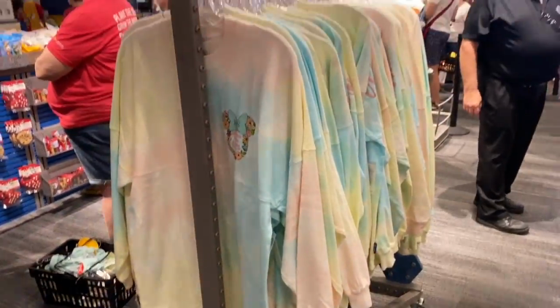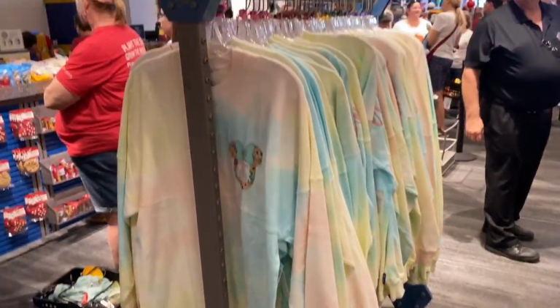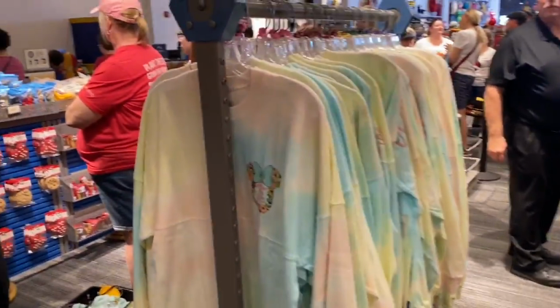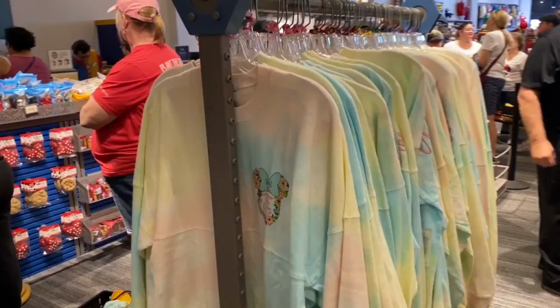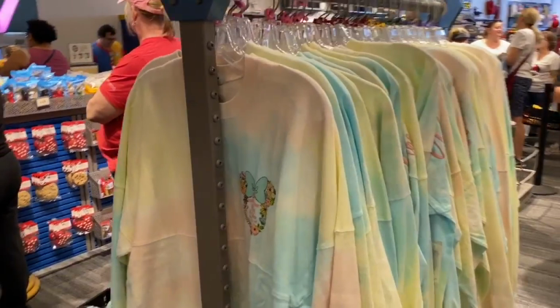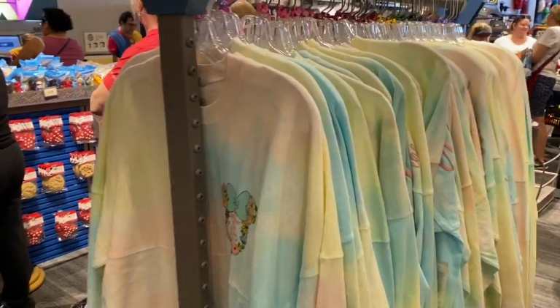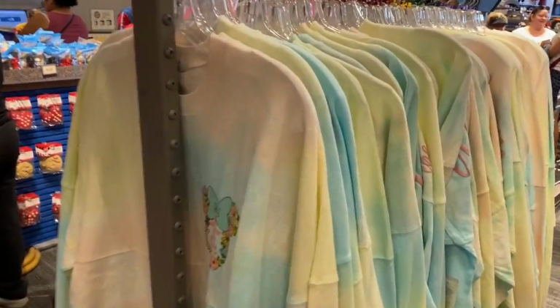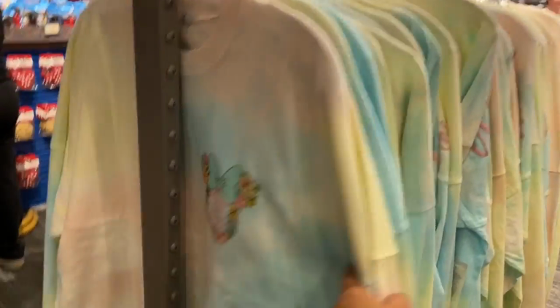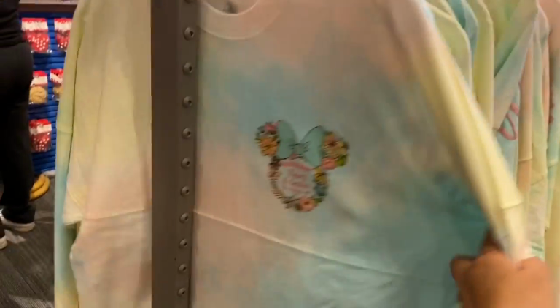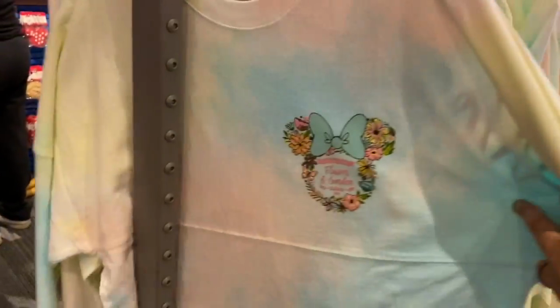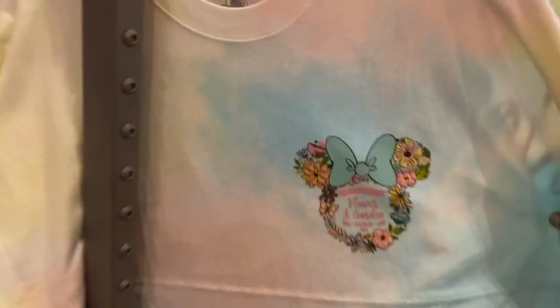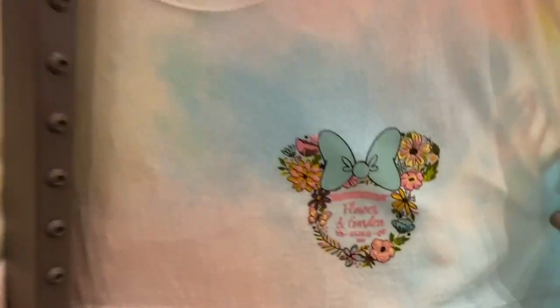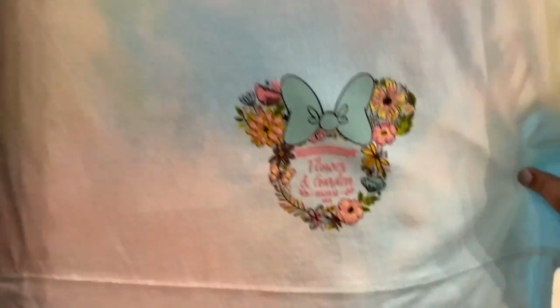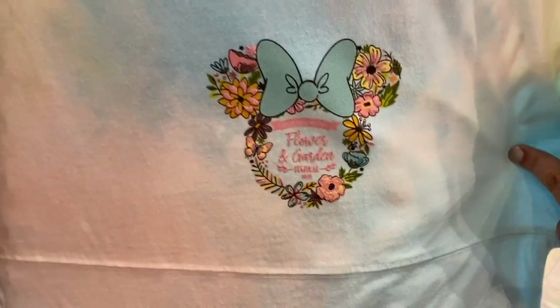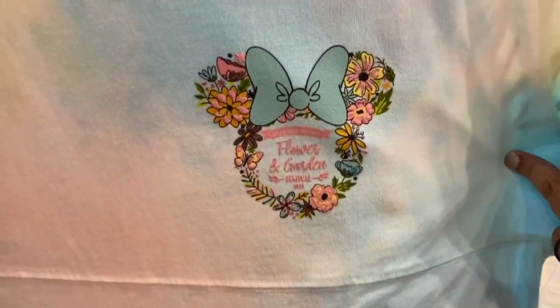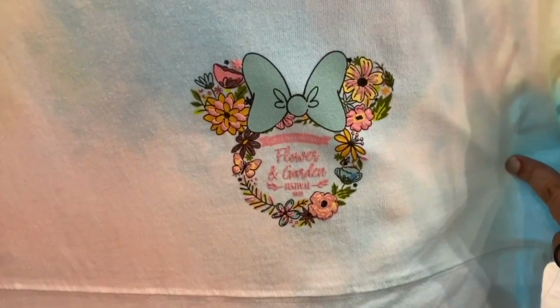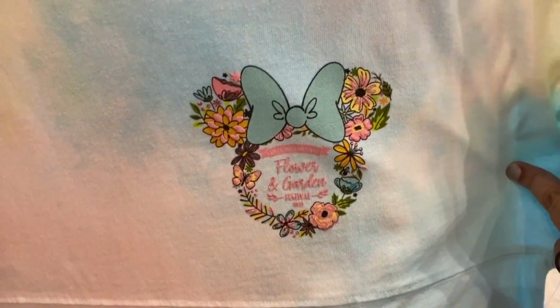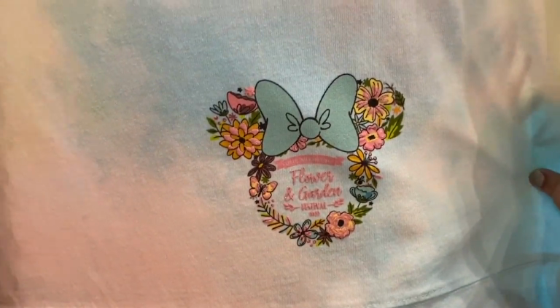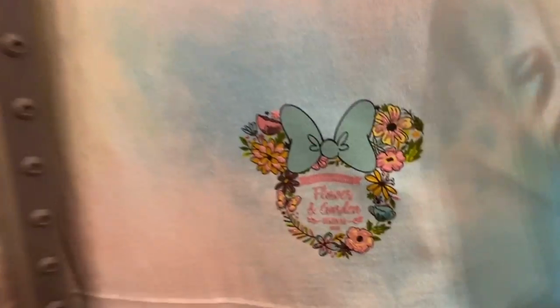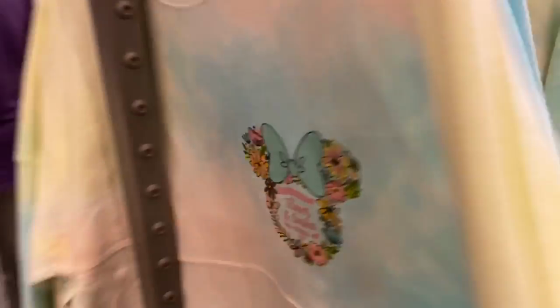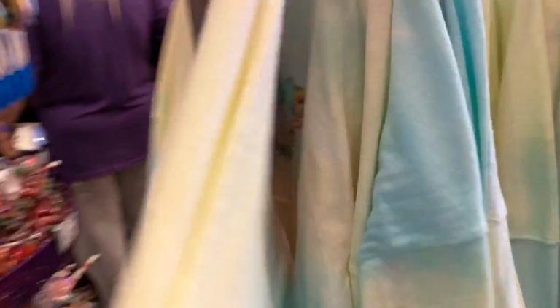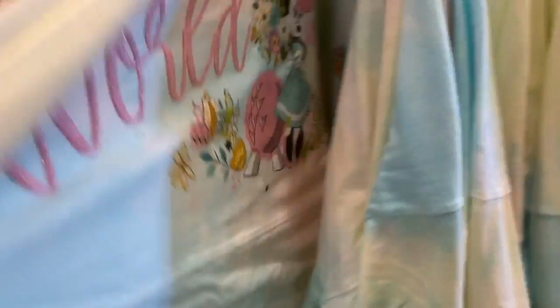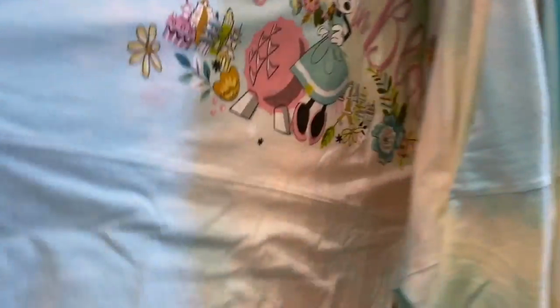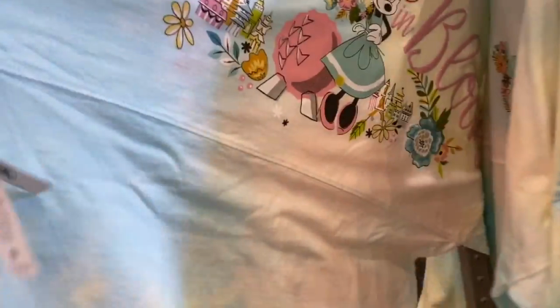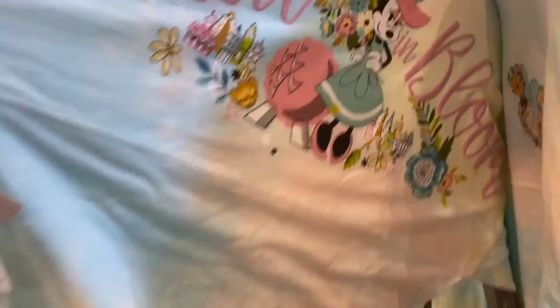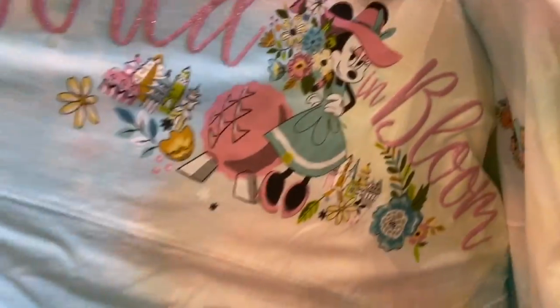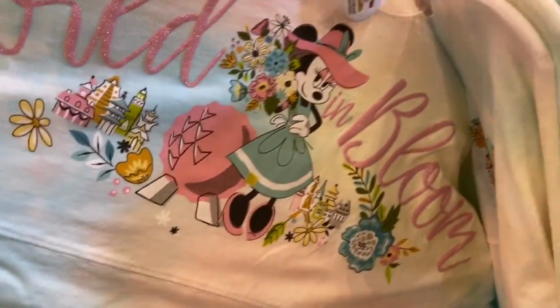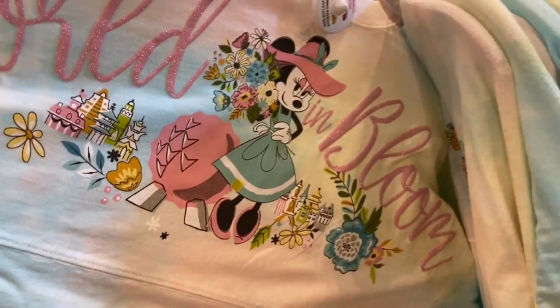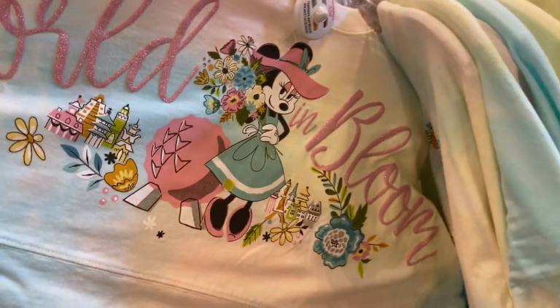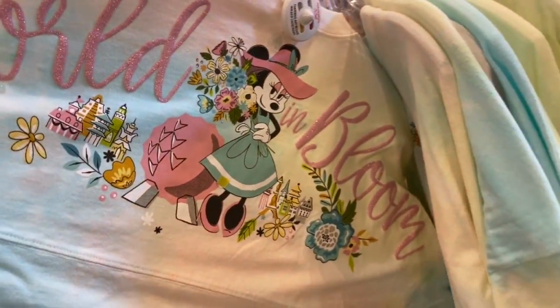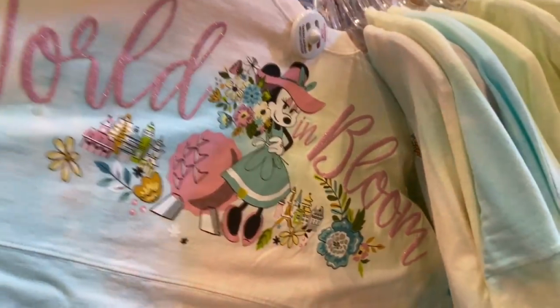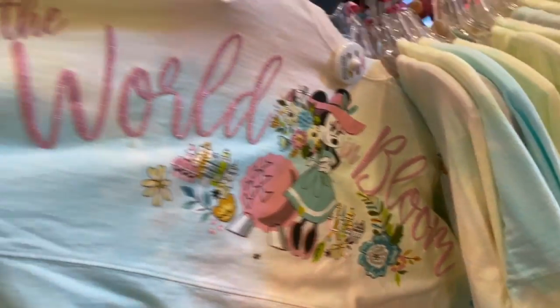Next up we have the mini spirit jersey — World in Bloom.